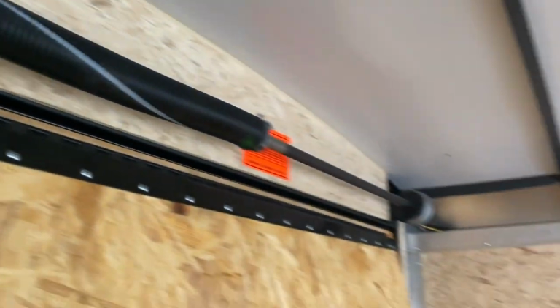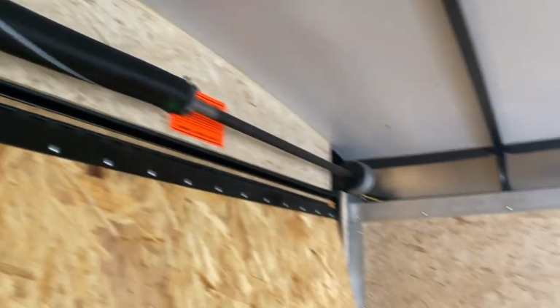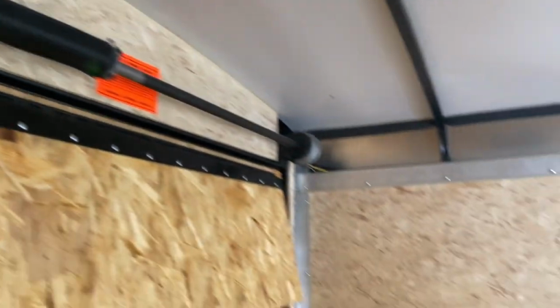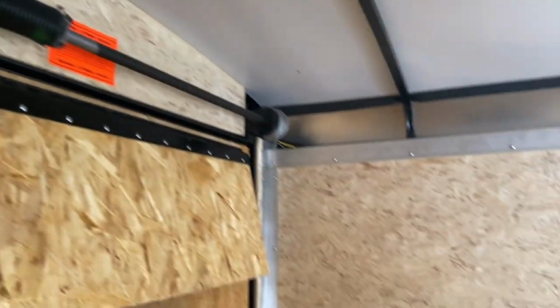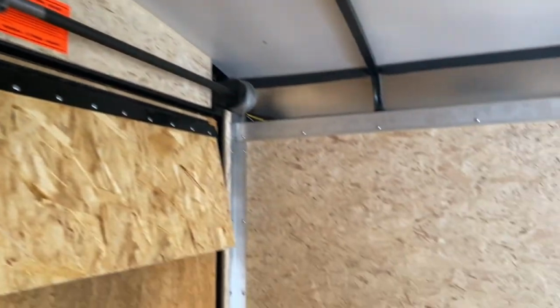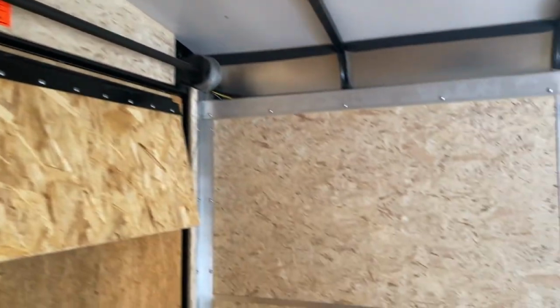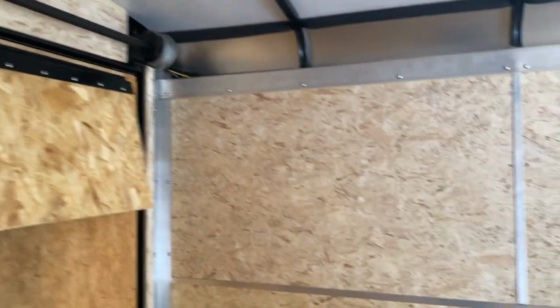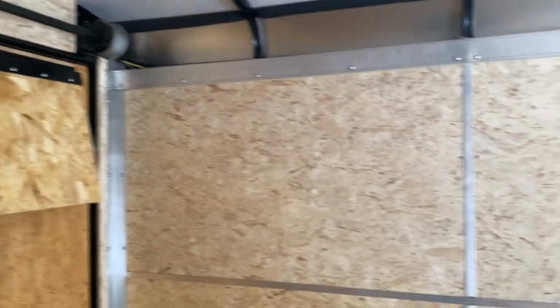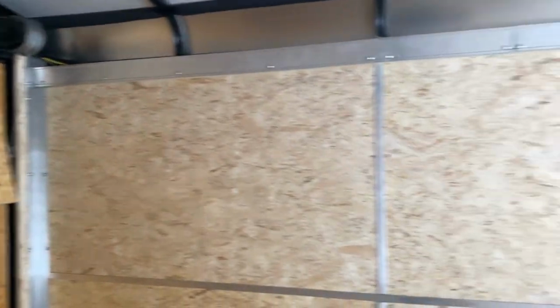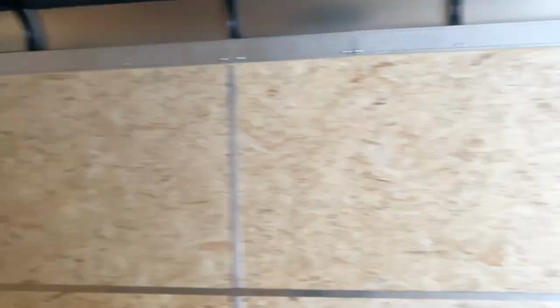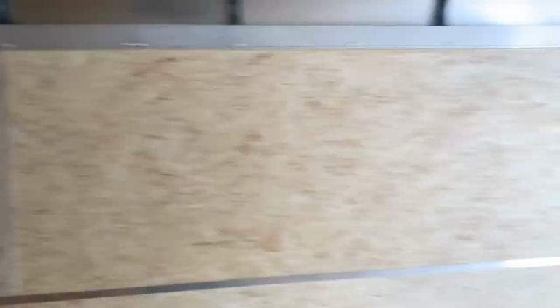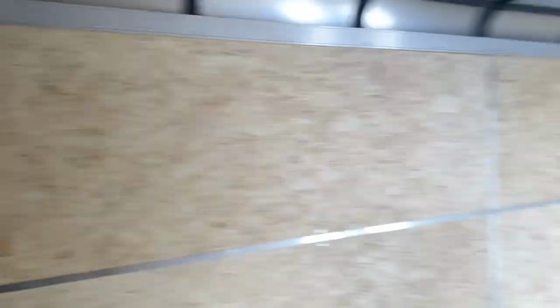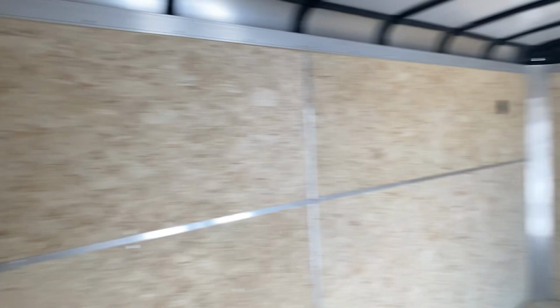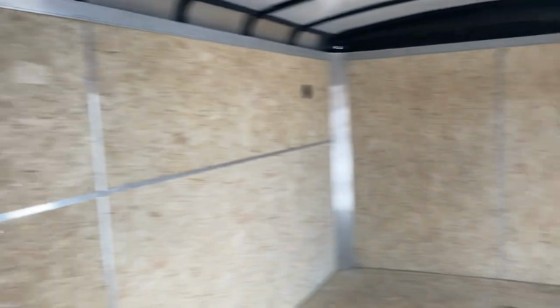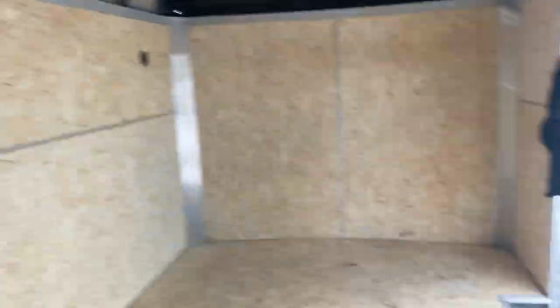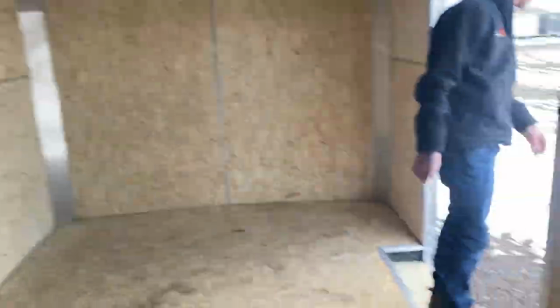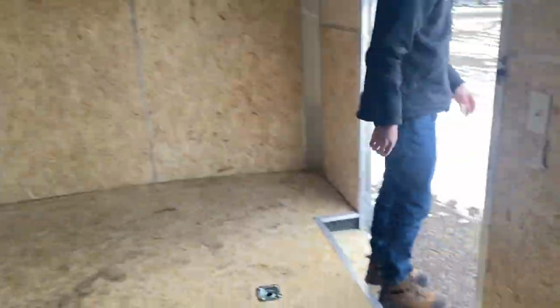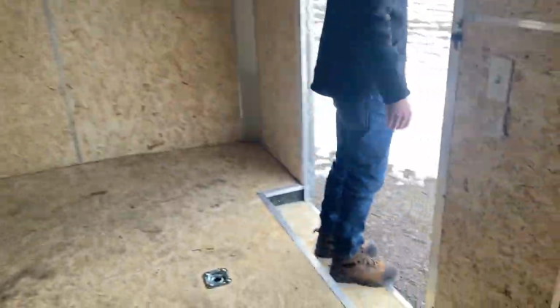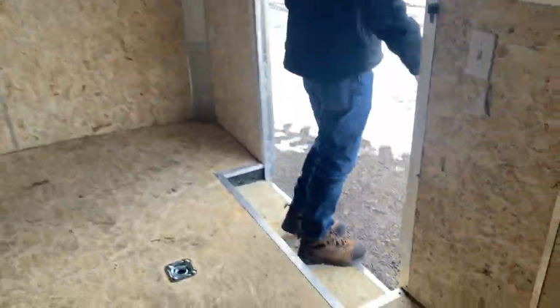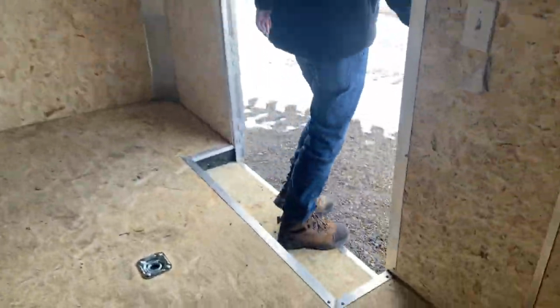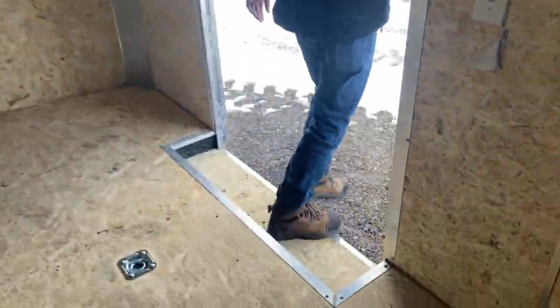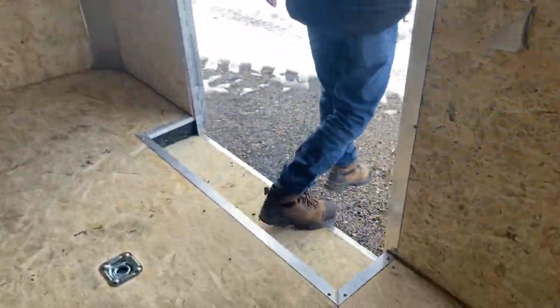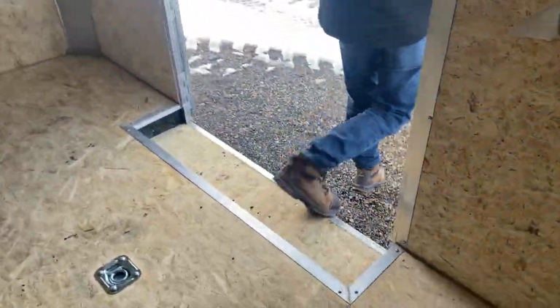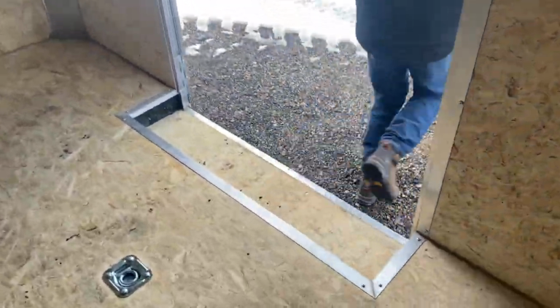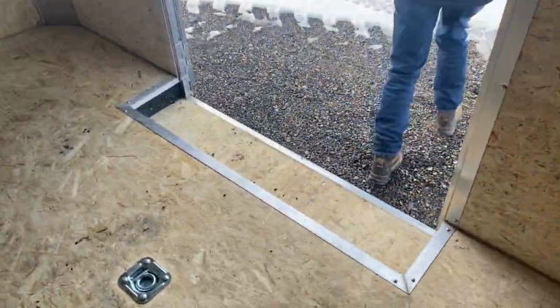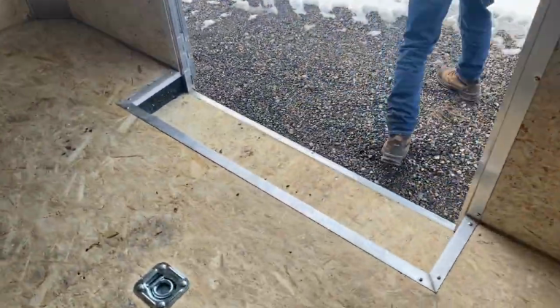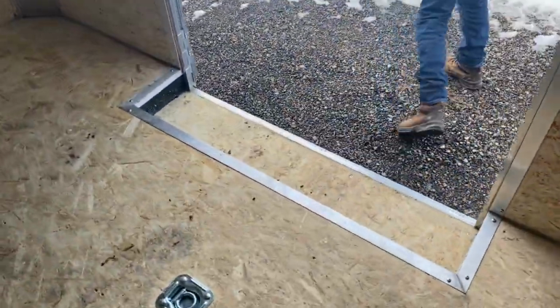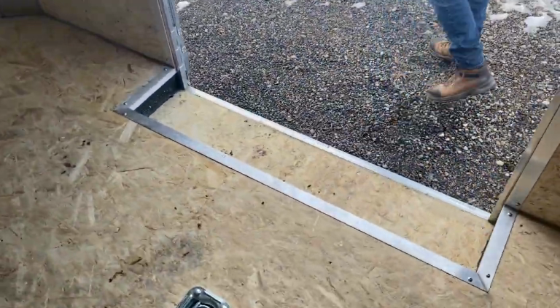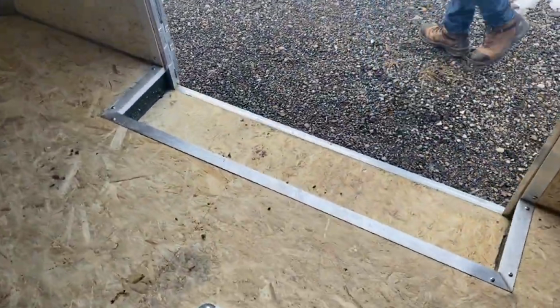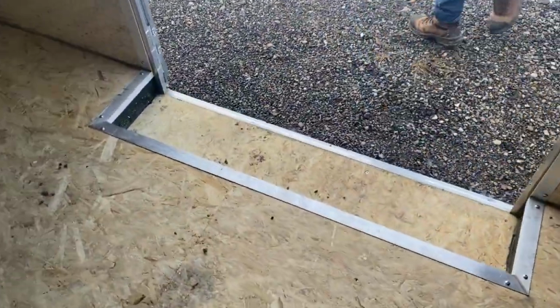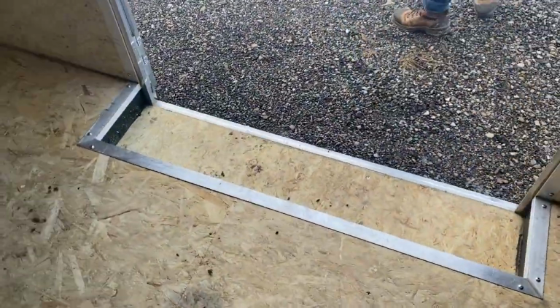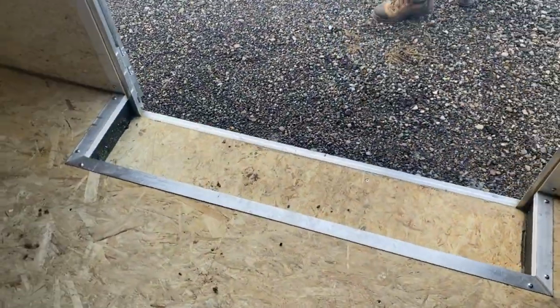I like this door. Does it have a step on it? Do your other ones have a step on them? Yeah.